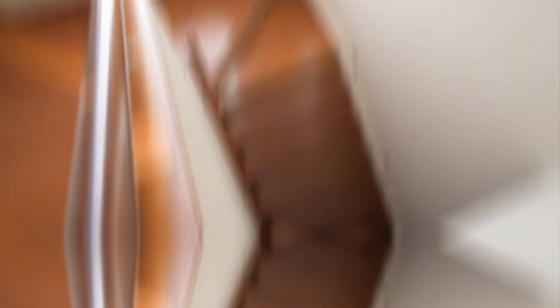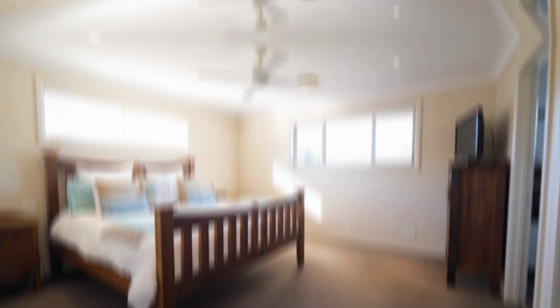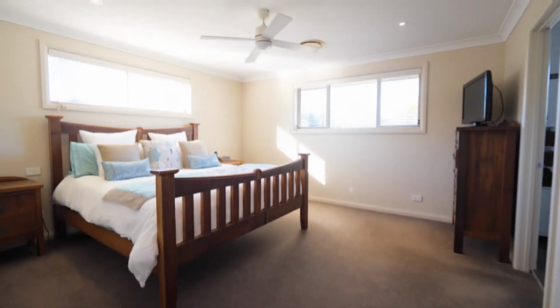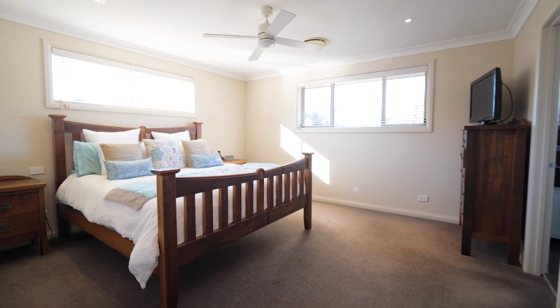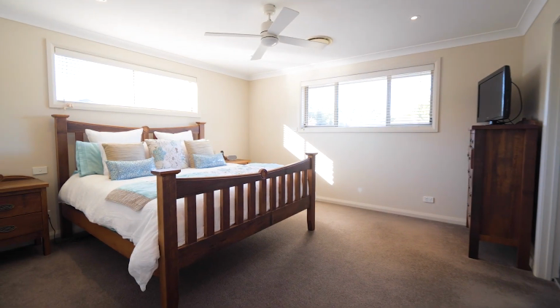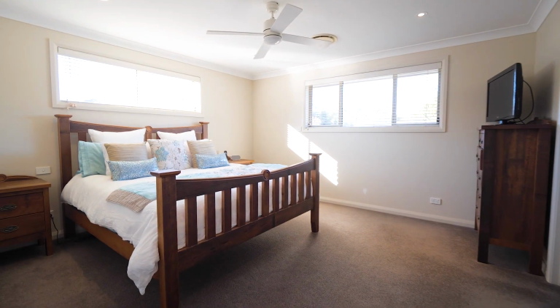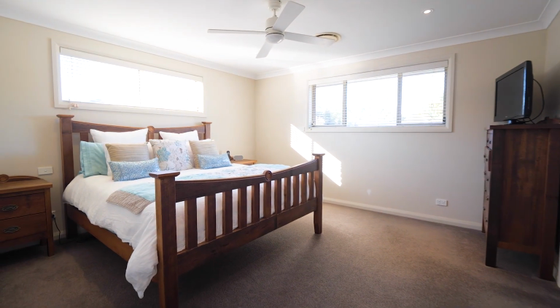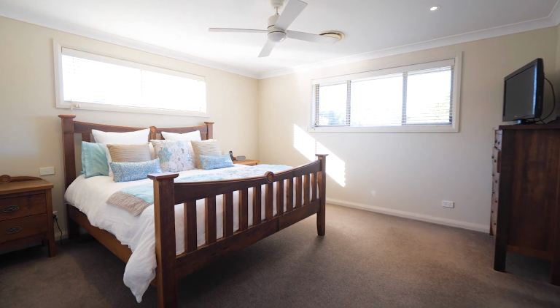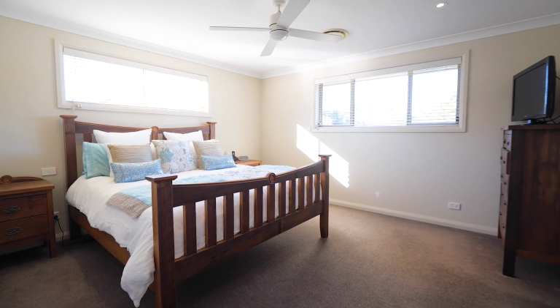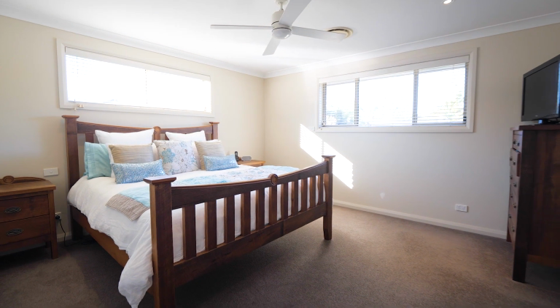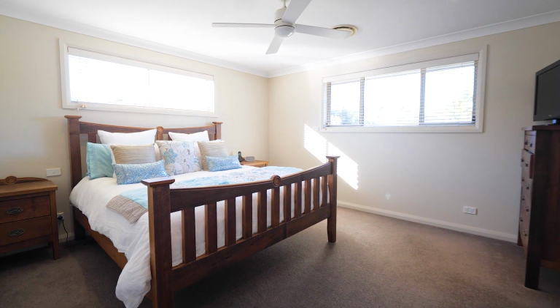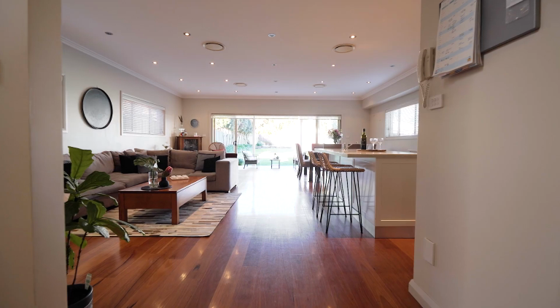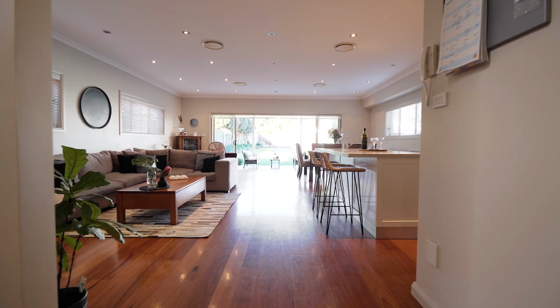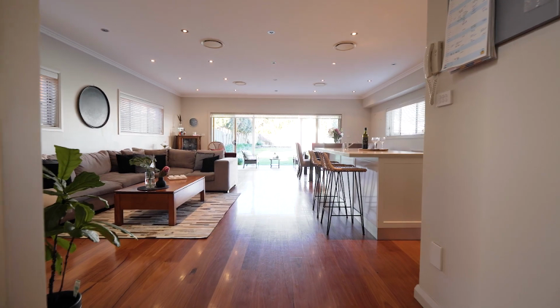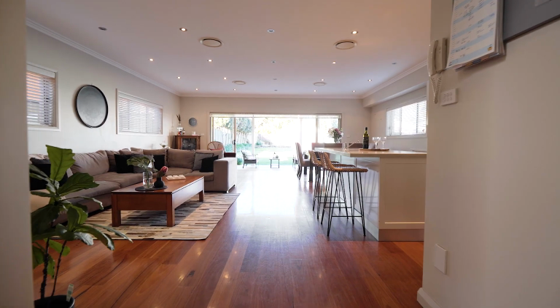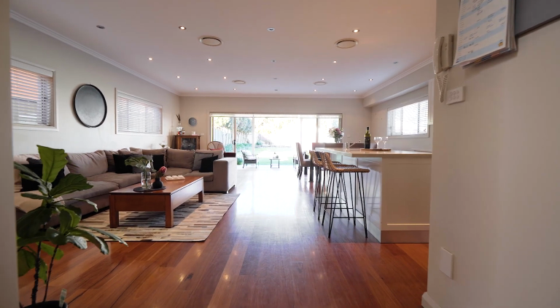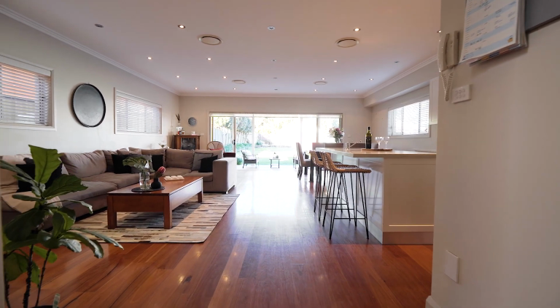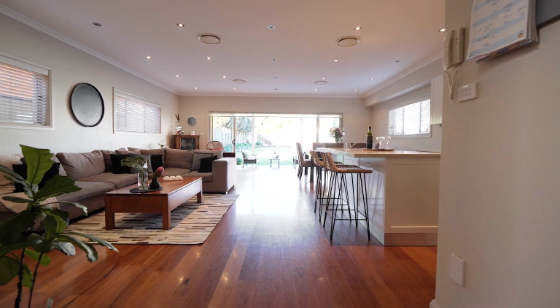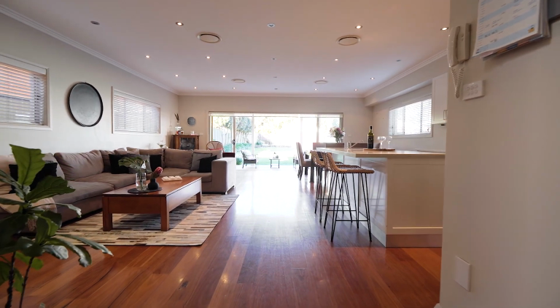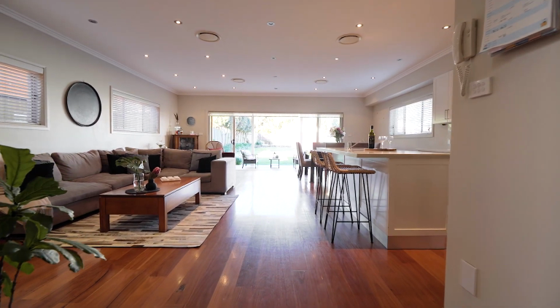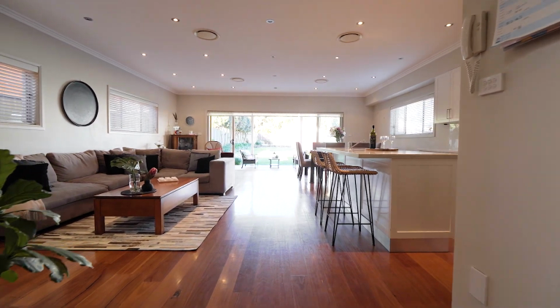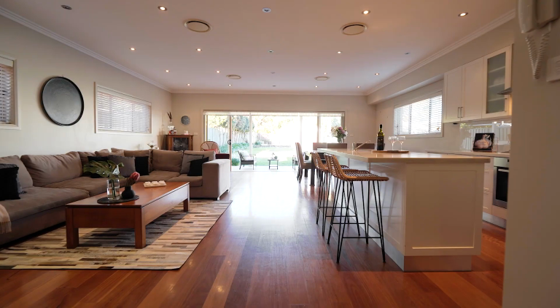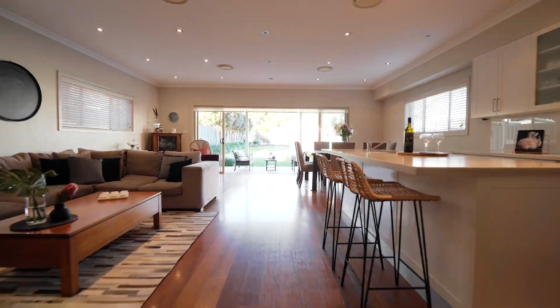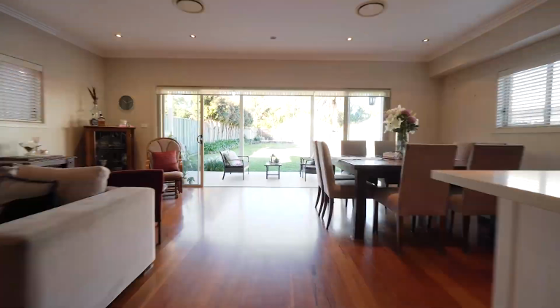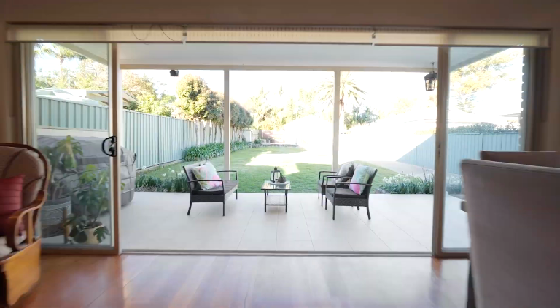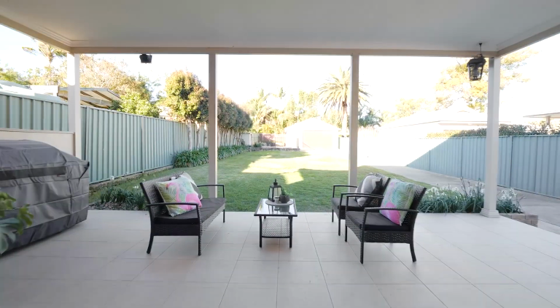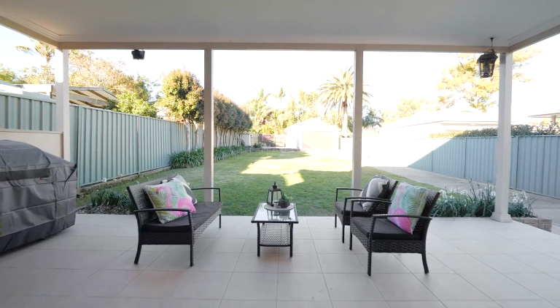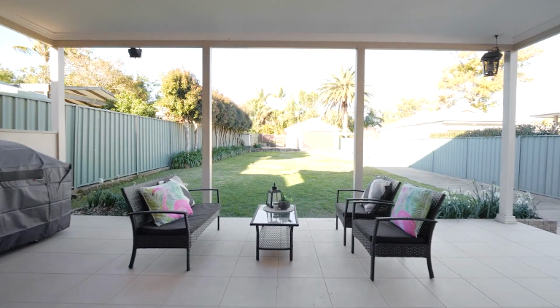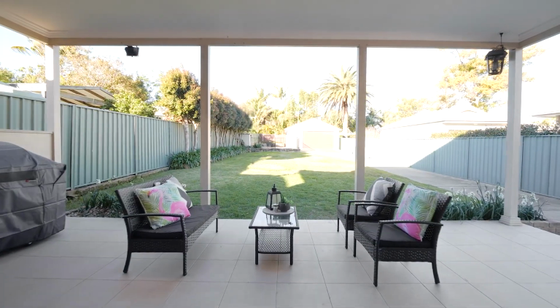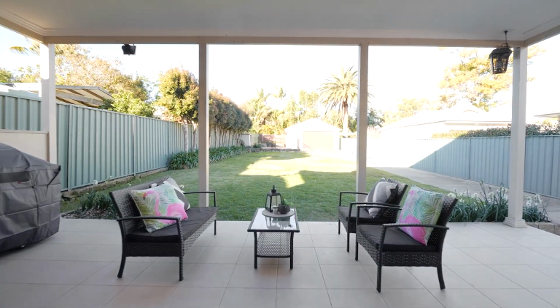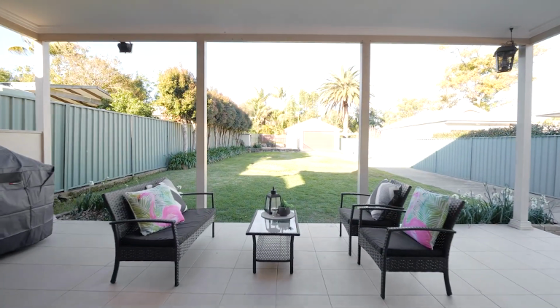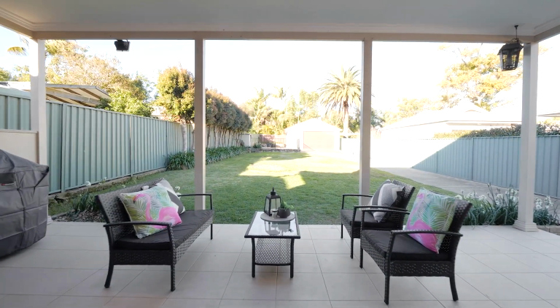The master bedroom comes complete with an ensuite, and downstairs there are three separate living areas, plus an adjoining alfresco area overlooking the terrific flat backyard.